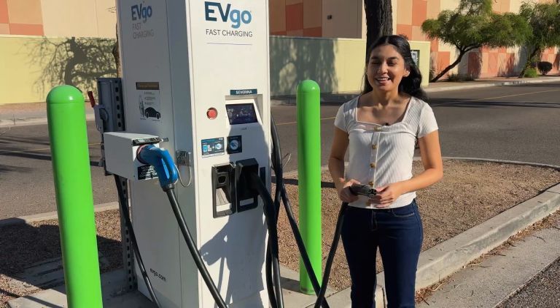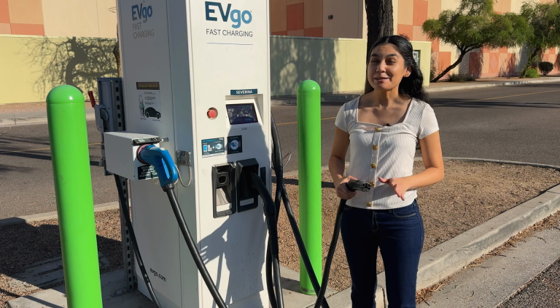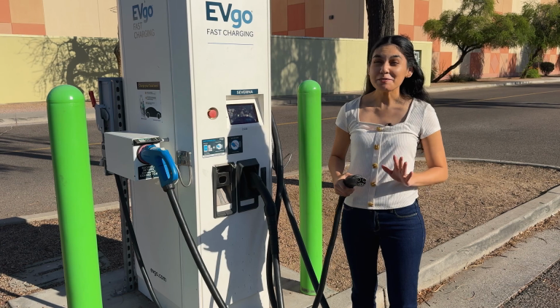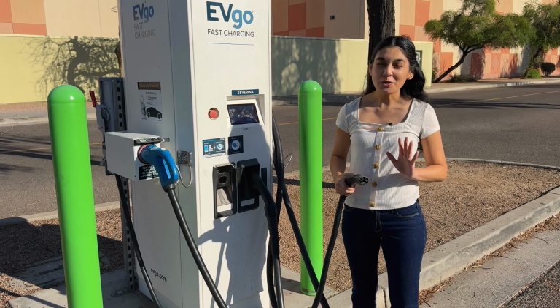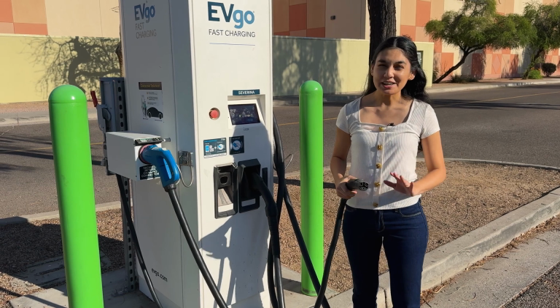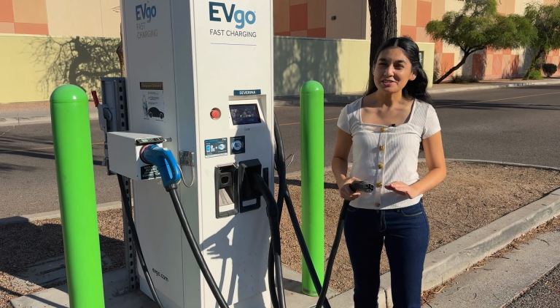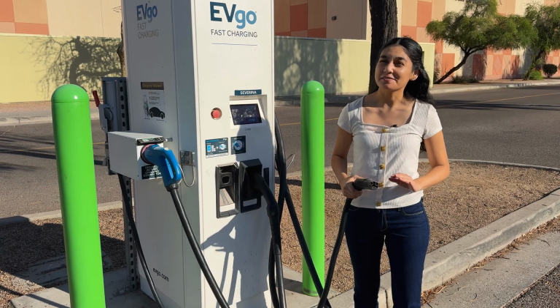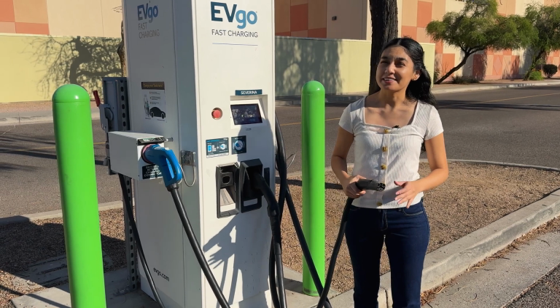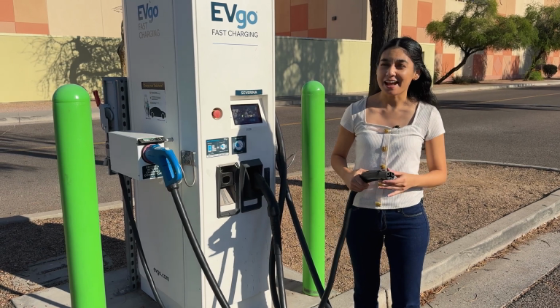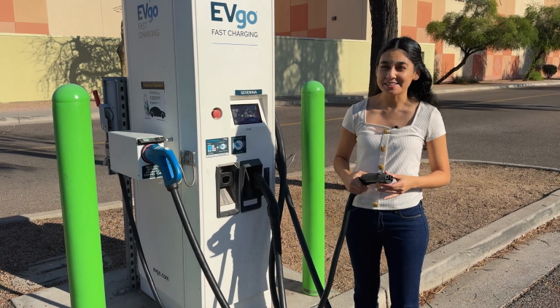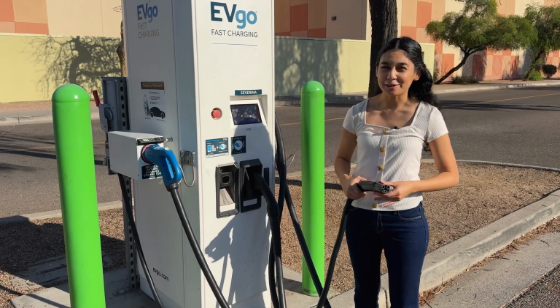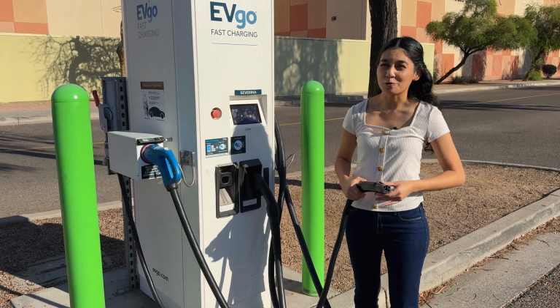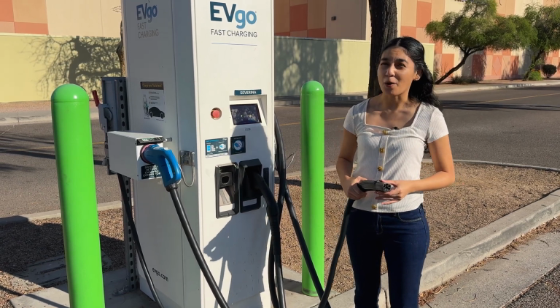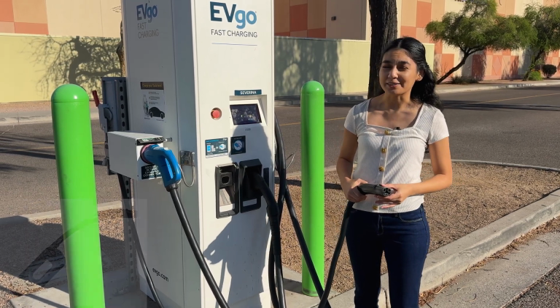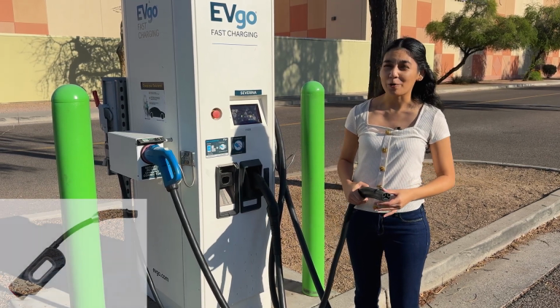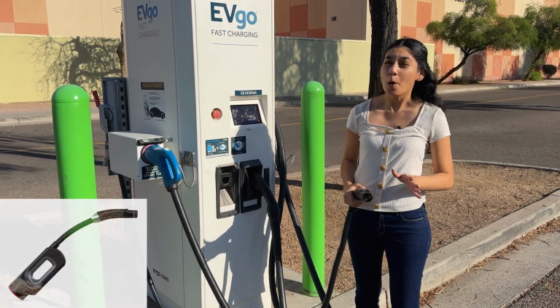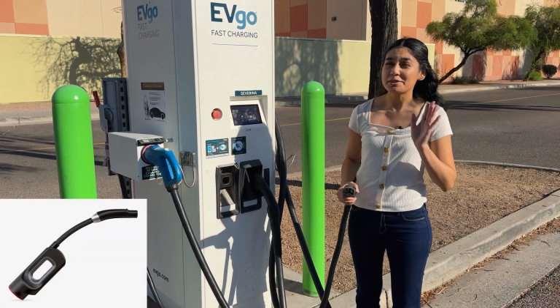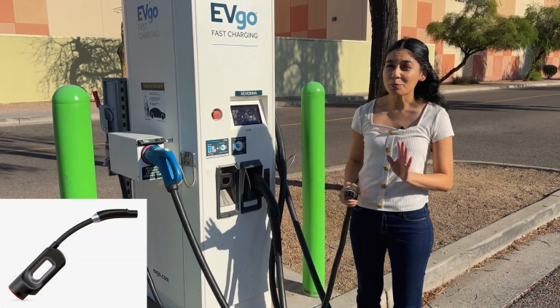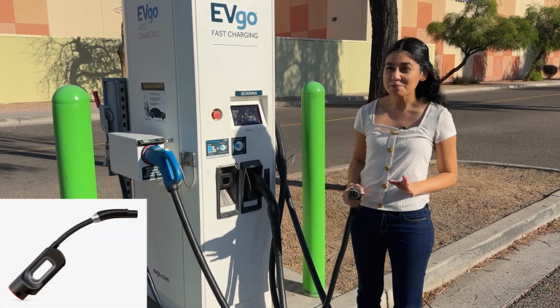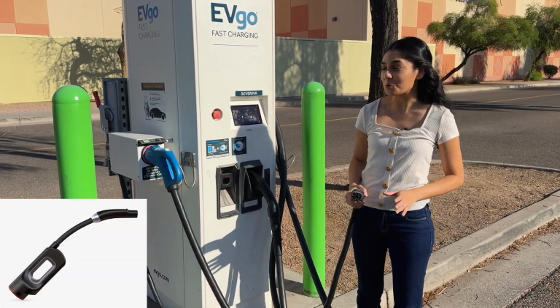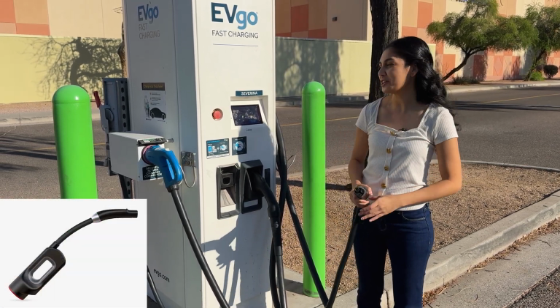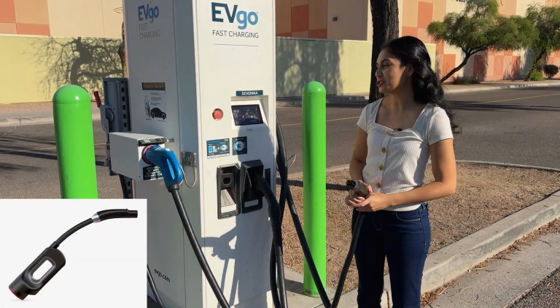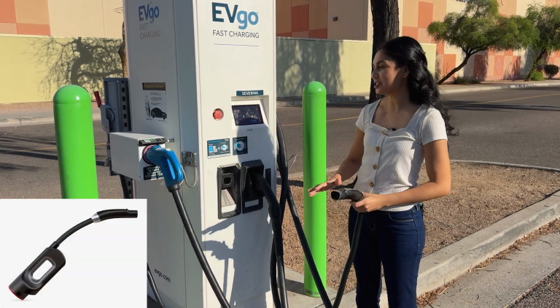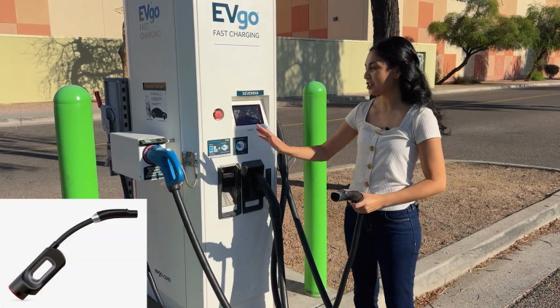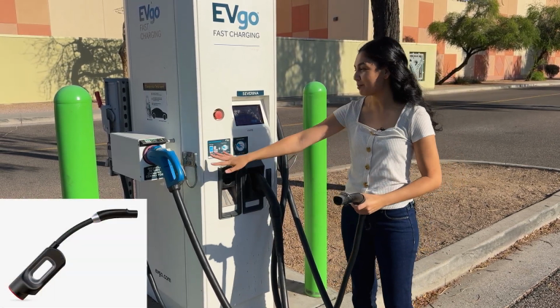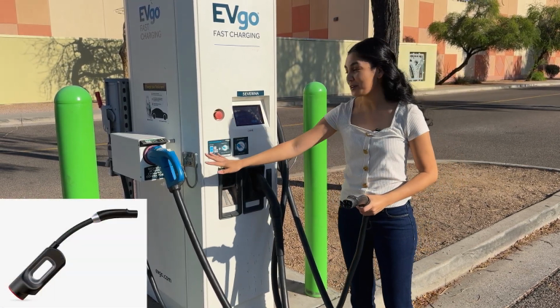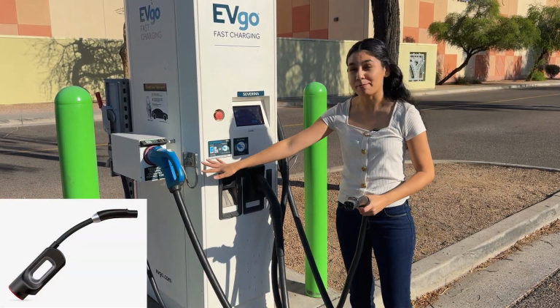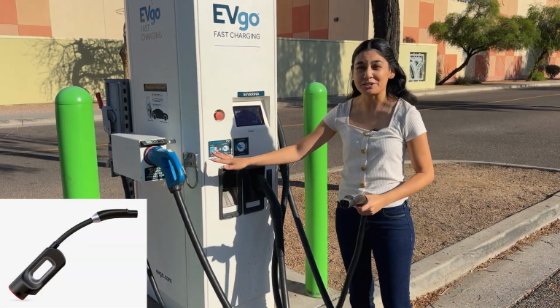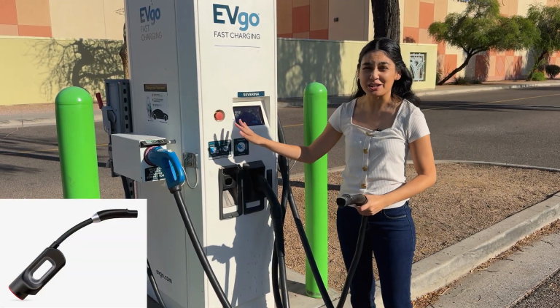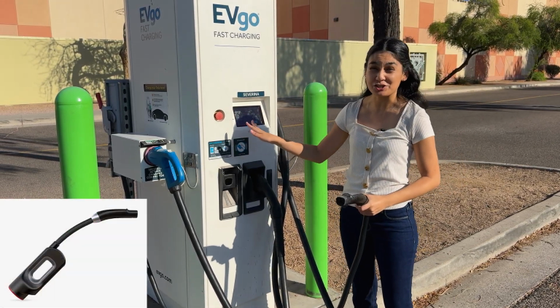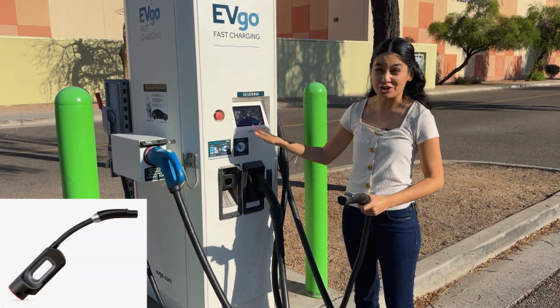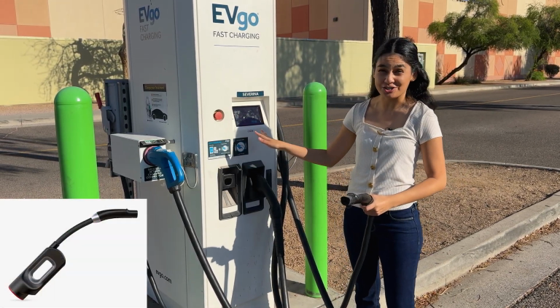Some EVgo stations have had the NACS connector for a while now, but don't be fooled — this is just a CHAdeMO adapter attached to the charger.